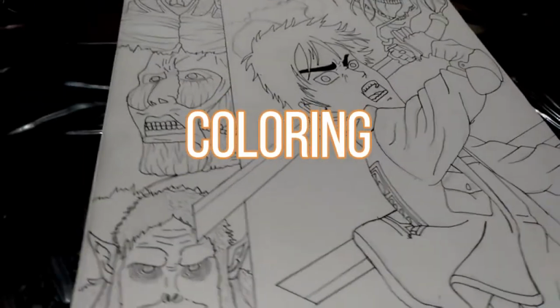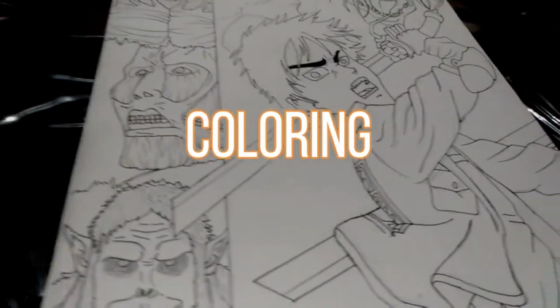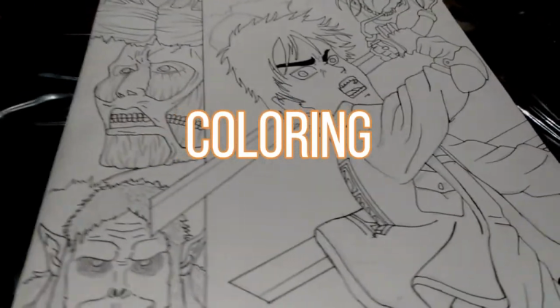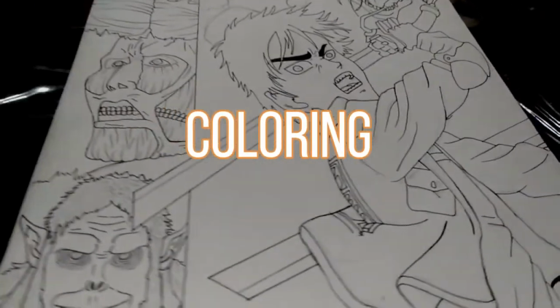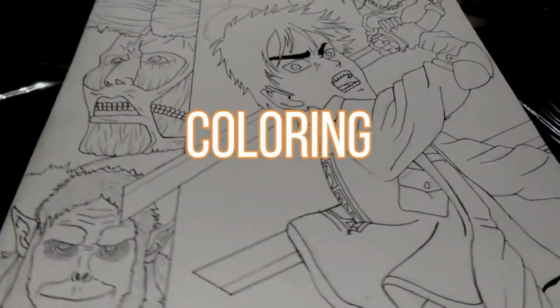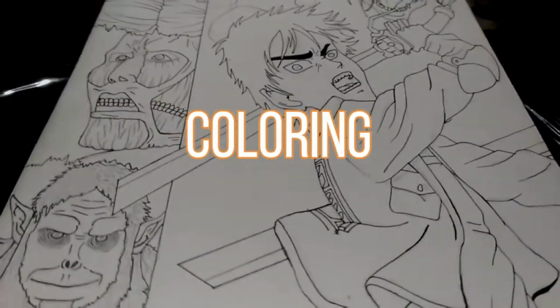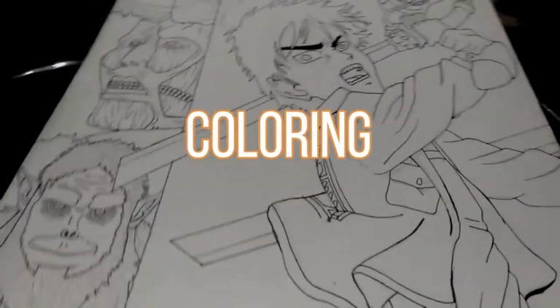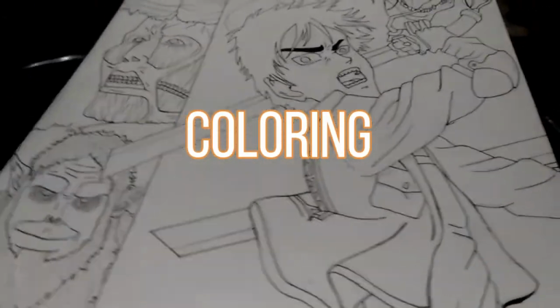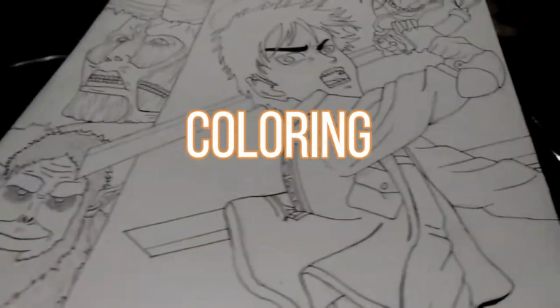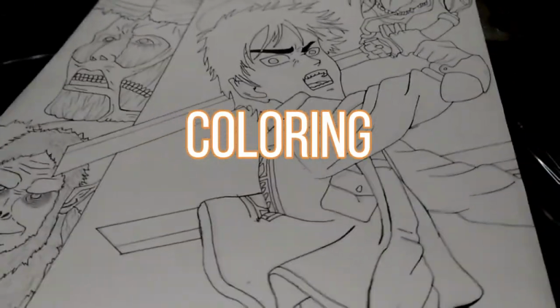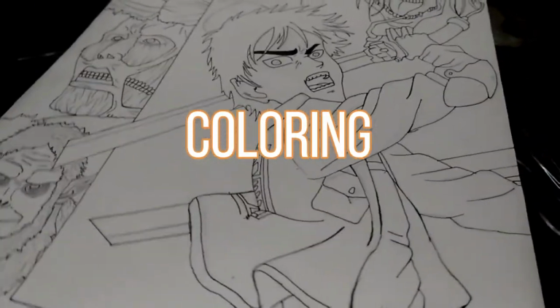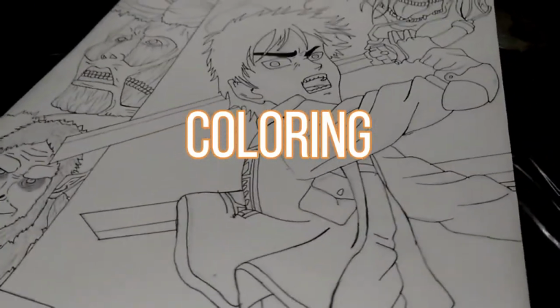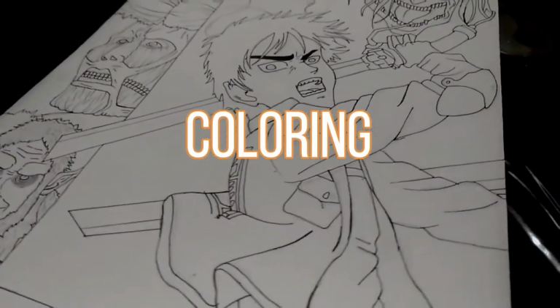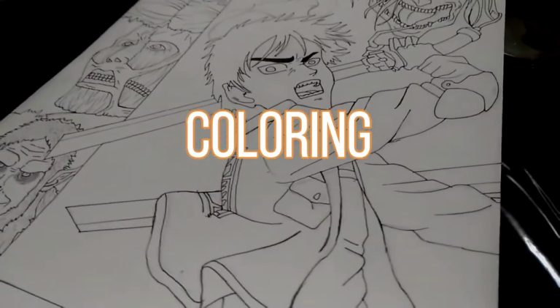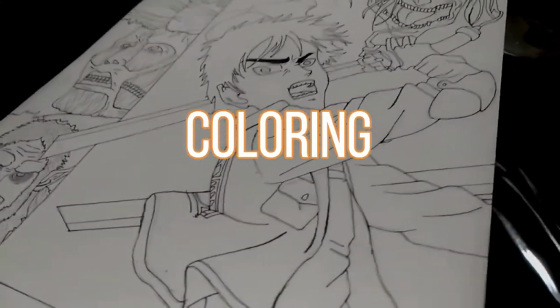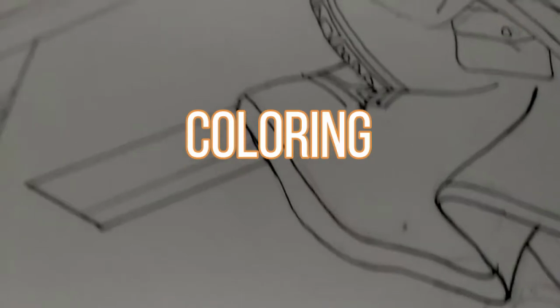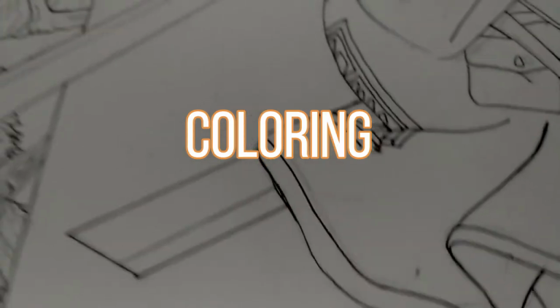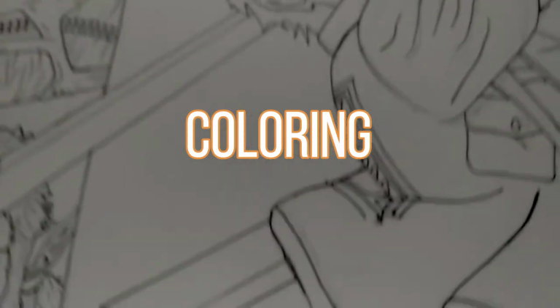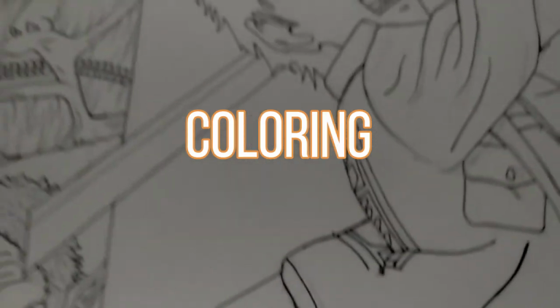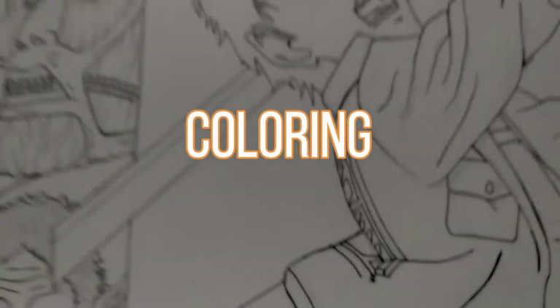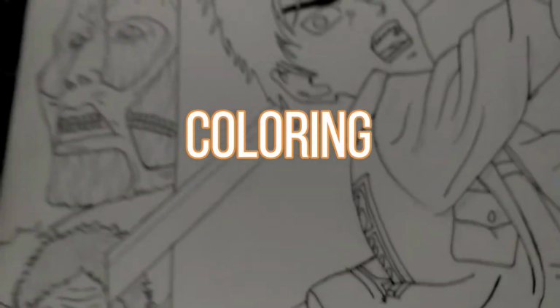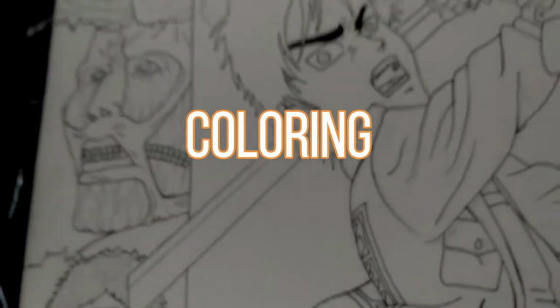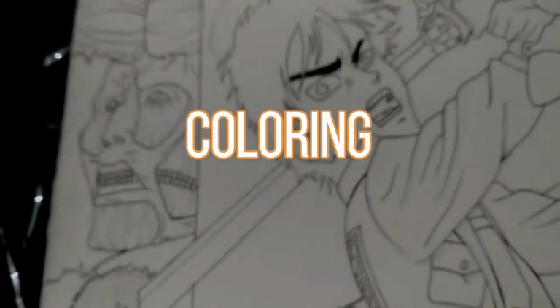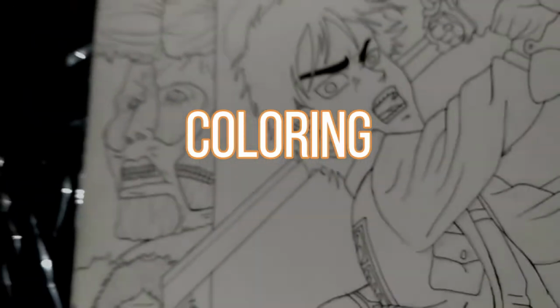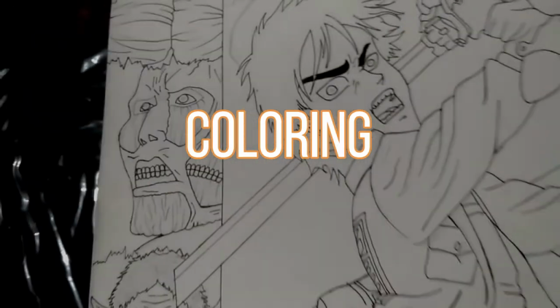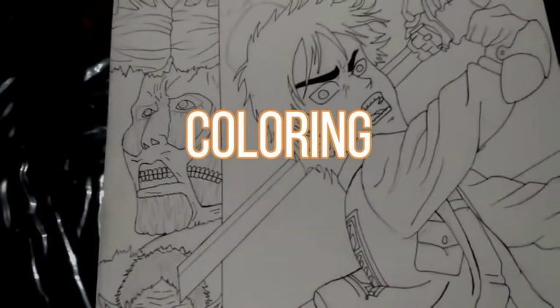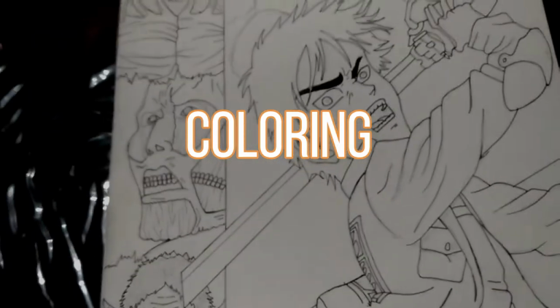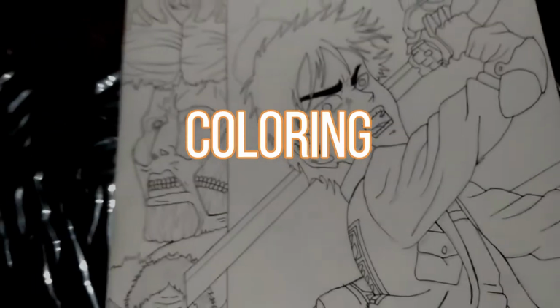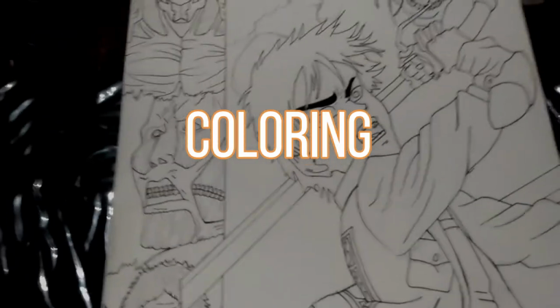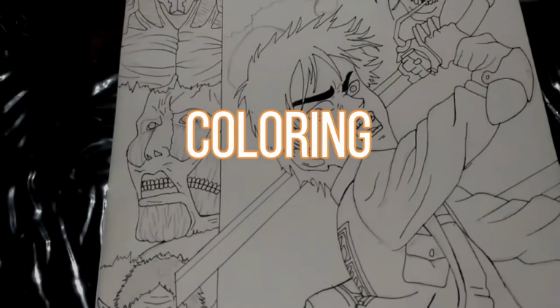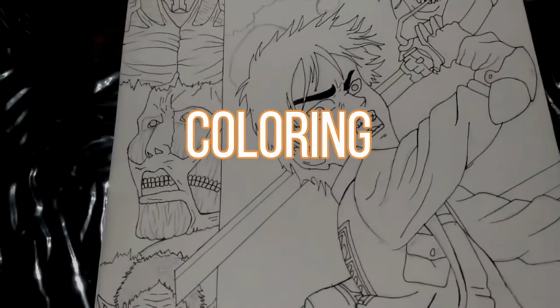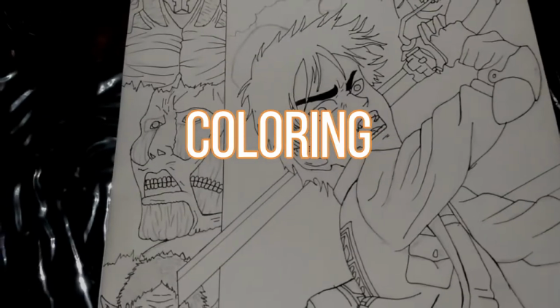Inking is done and it's looking pretty good. So now let's move on to my favorite part — coloring.